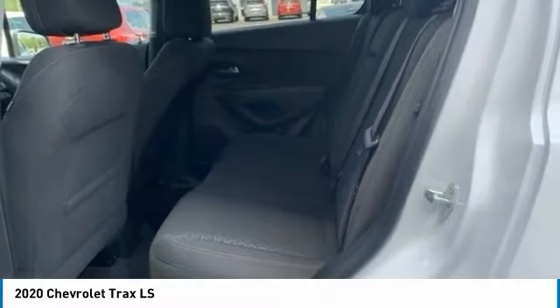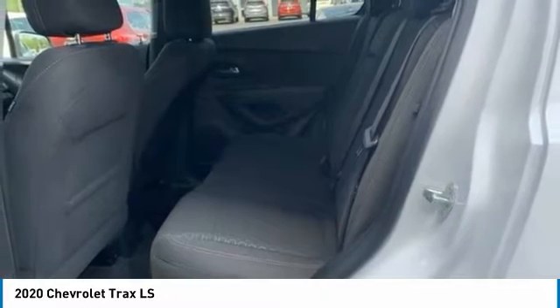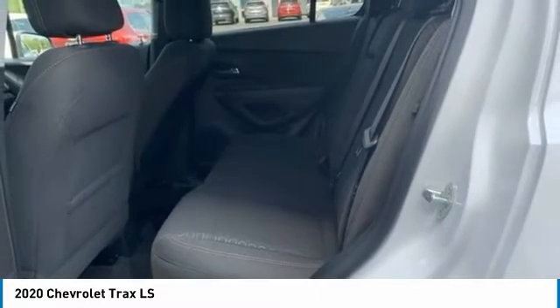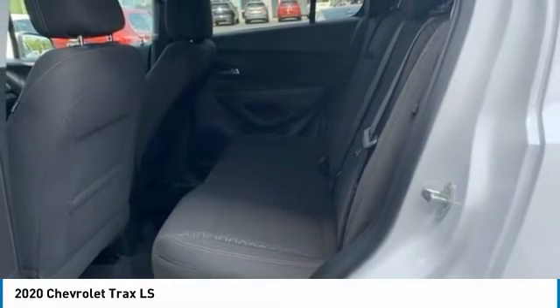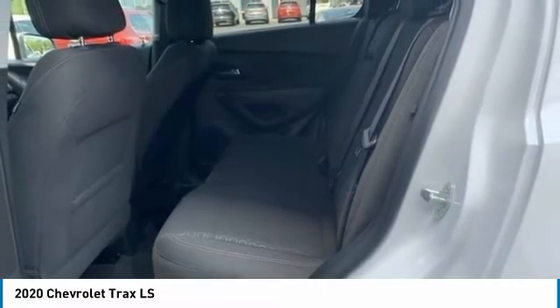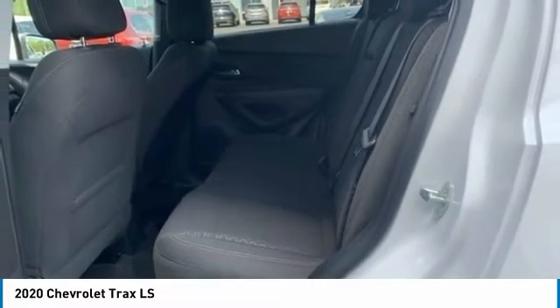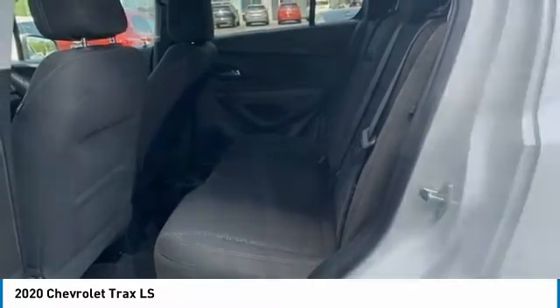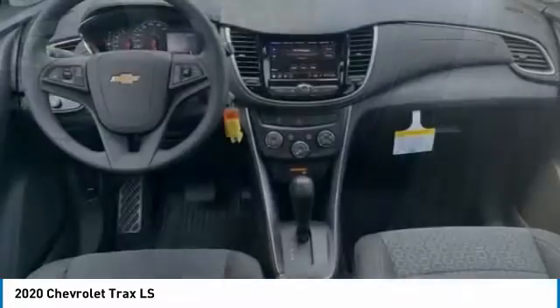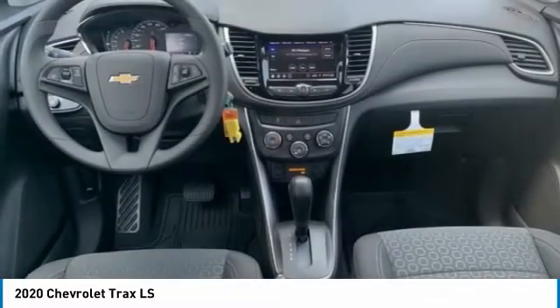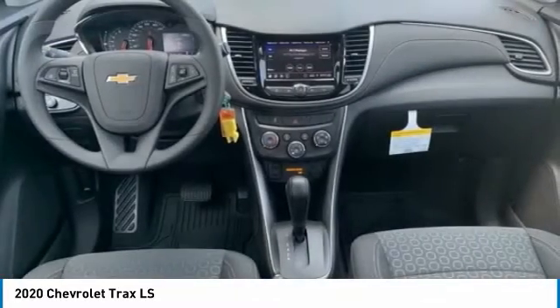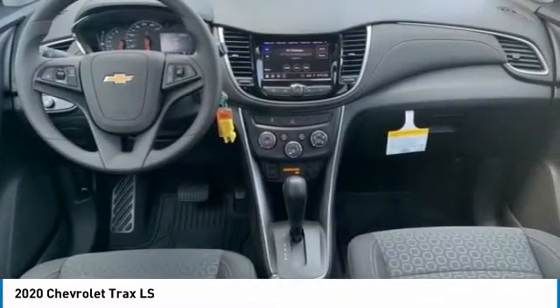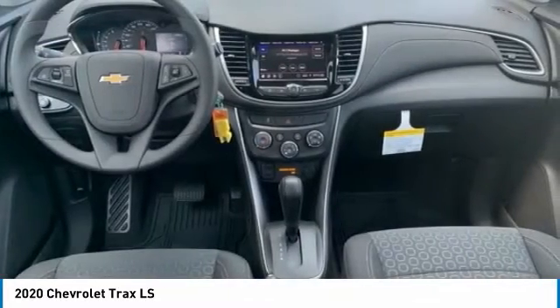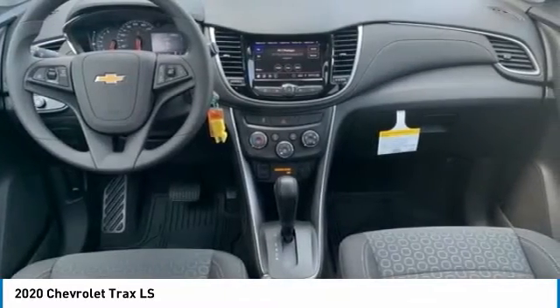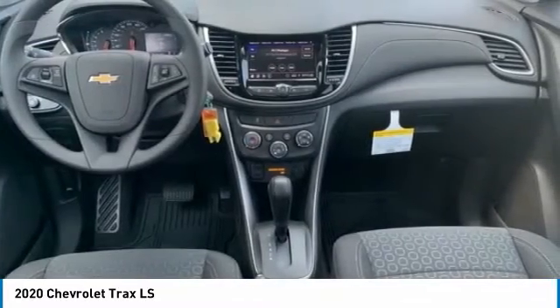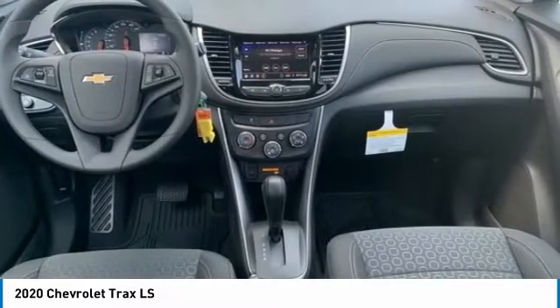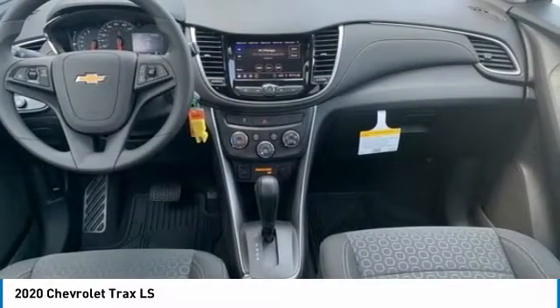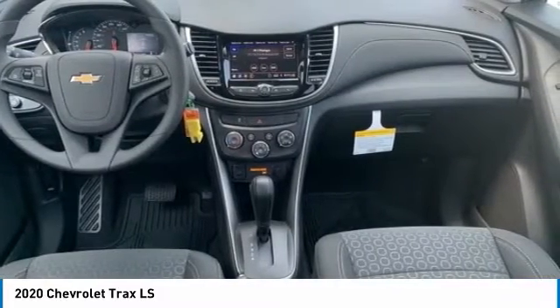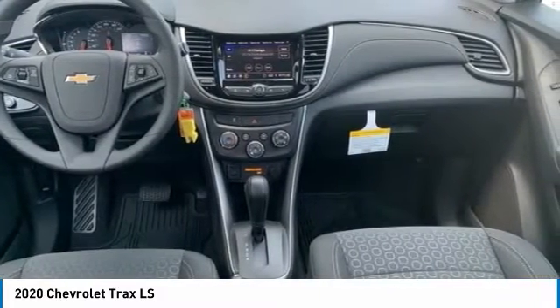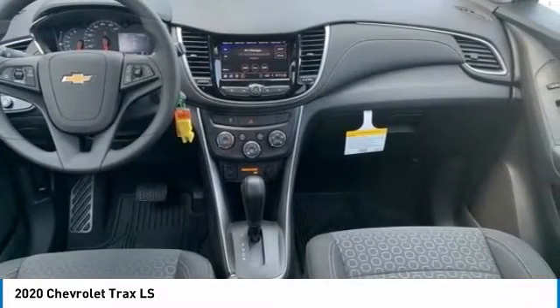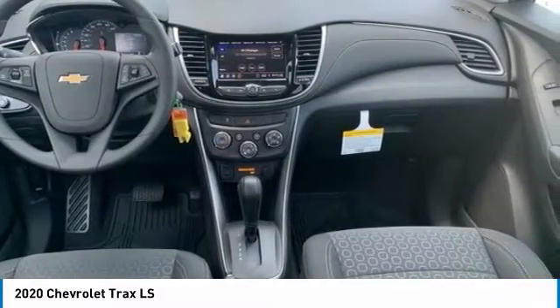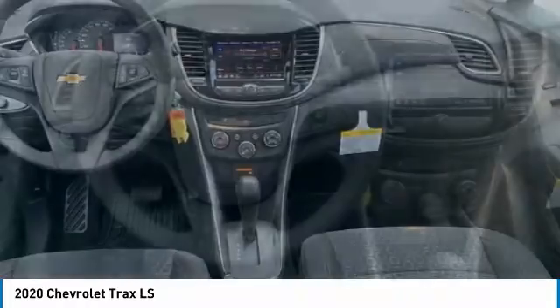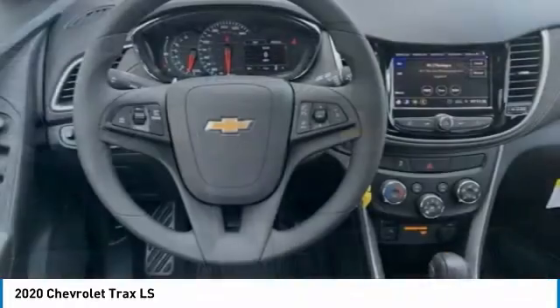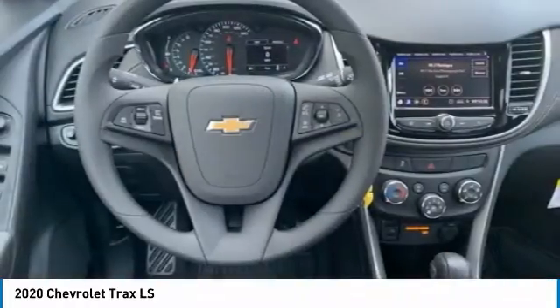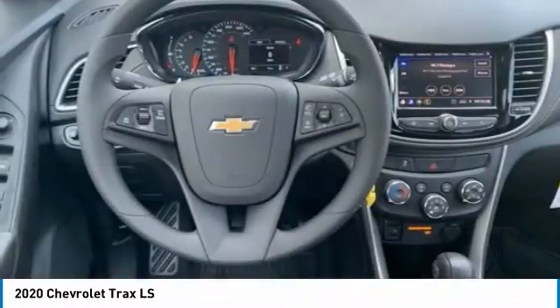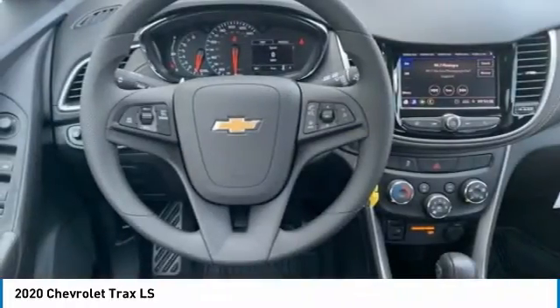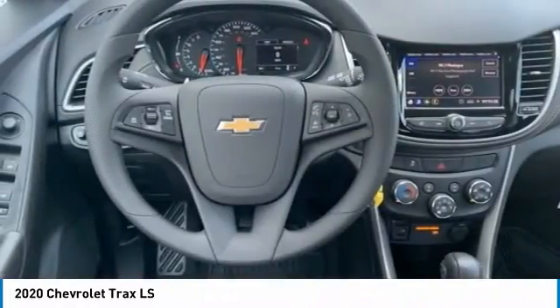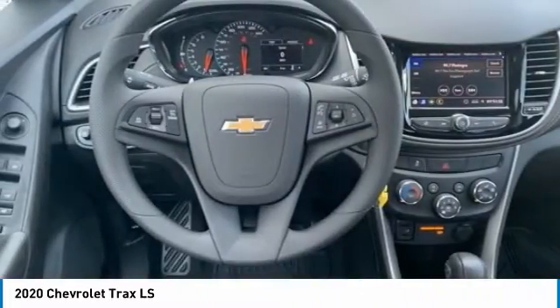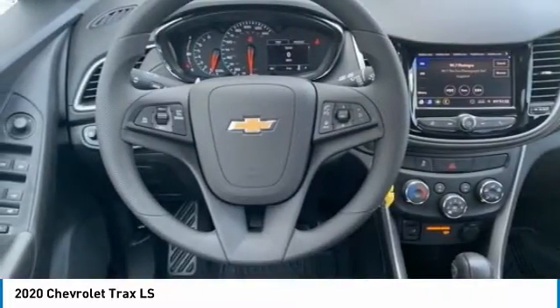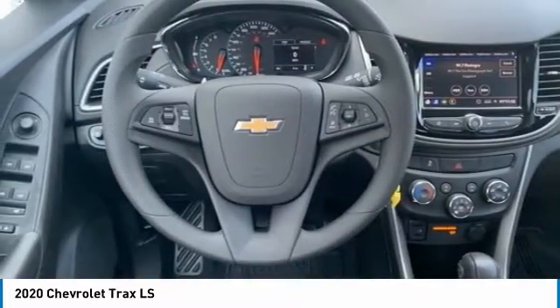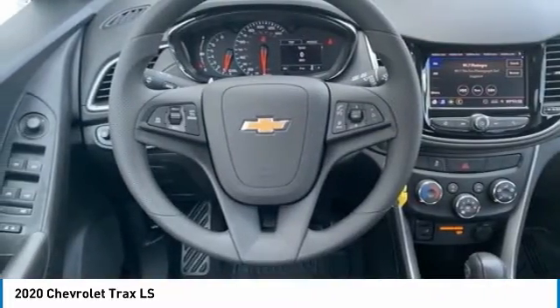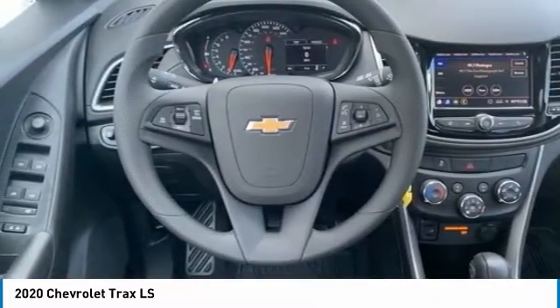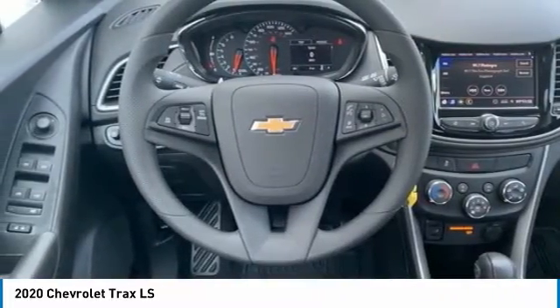Trip computer. This isn't just a vehicle, it's an experience. So stop in for a test drive today.